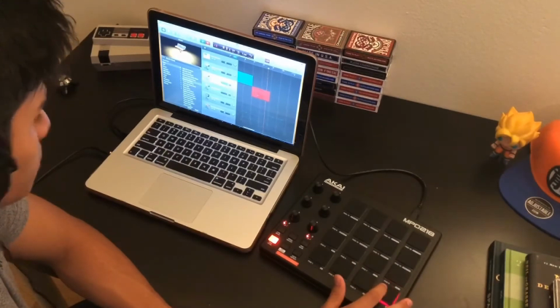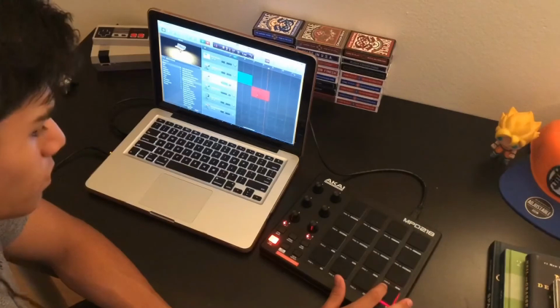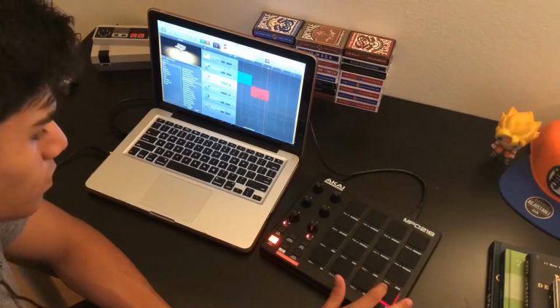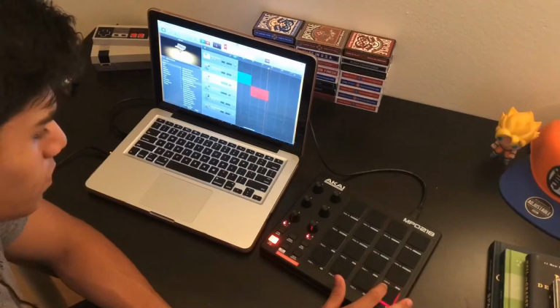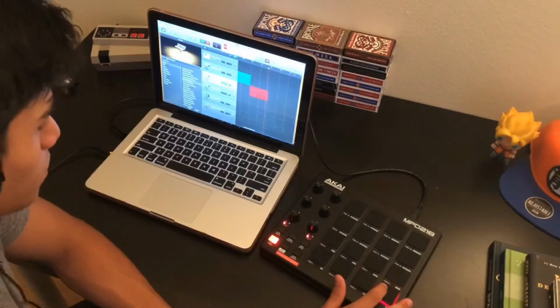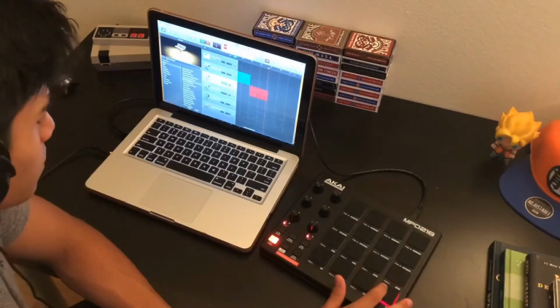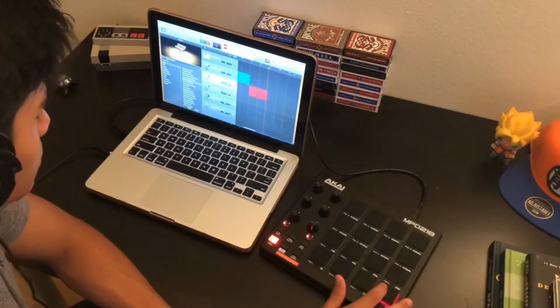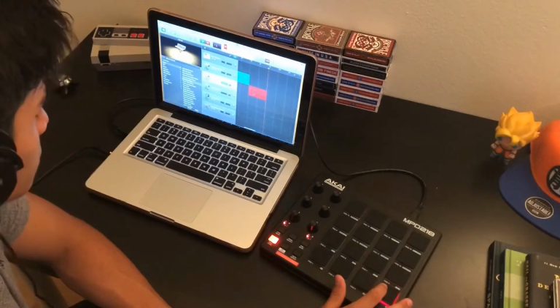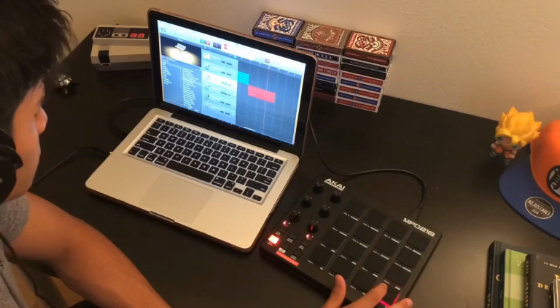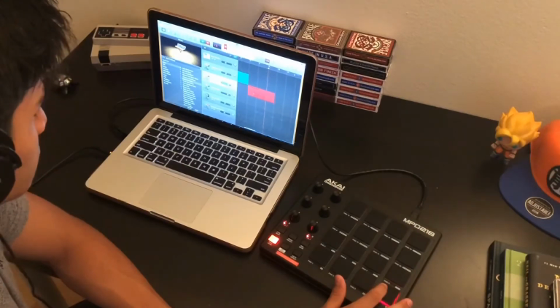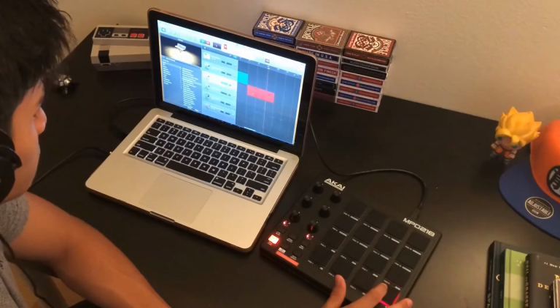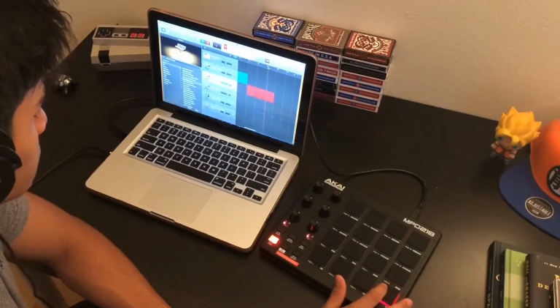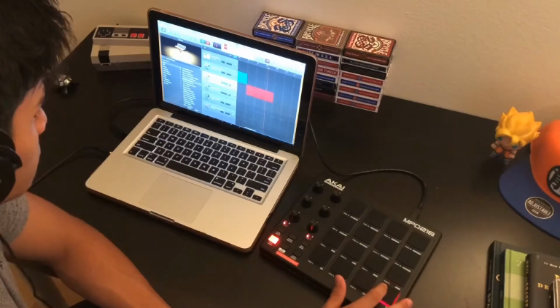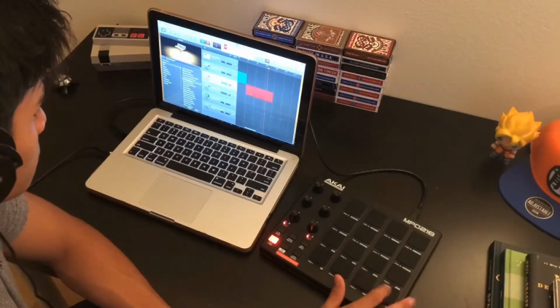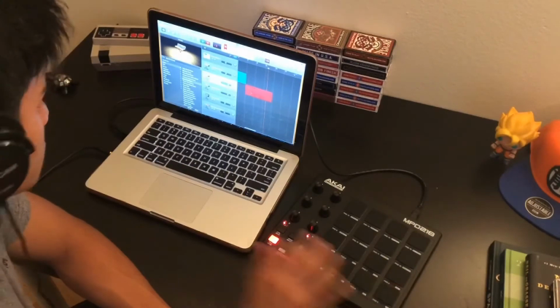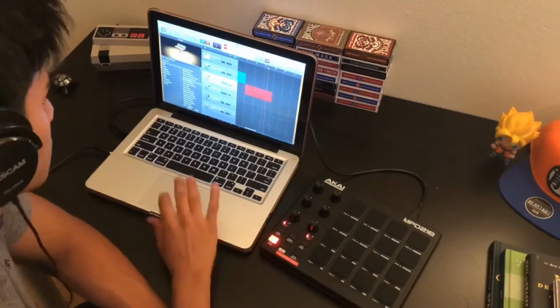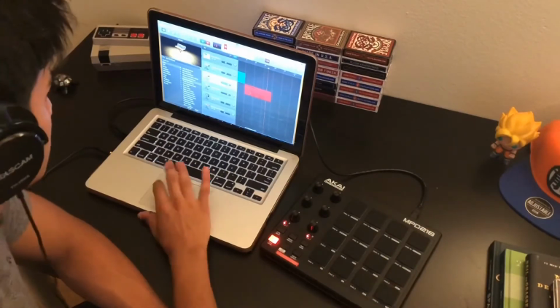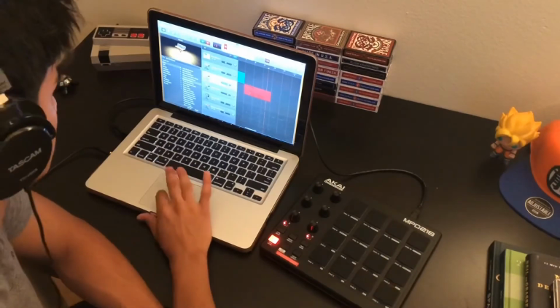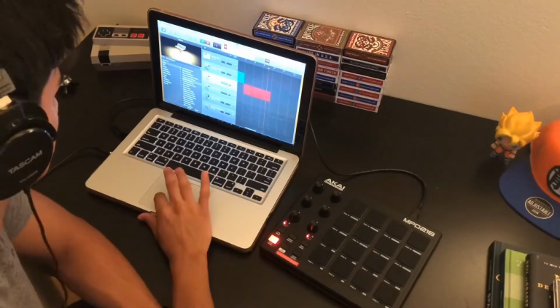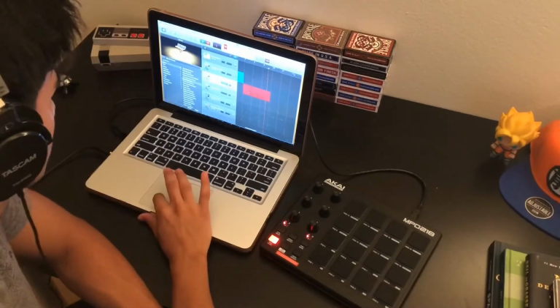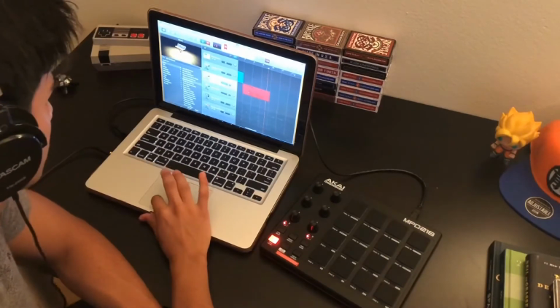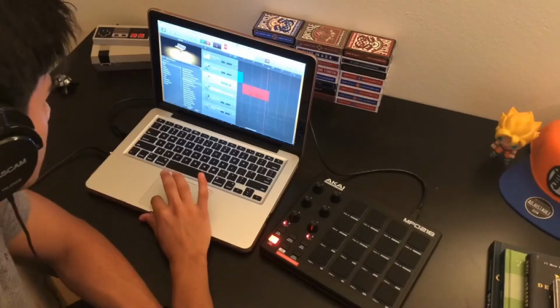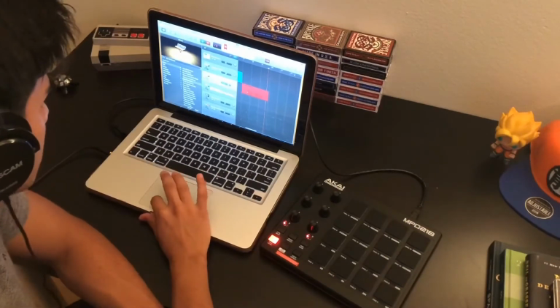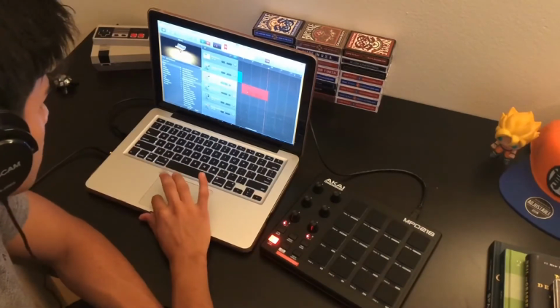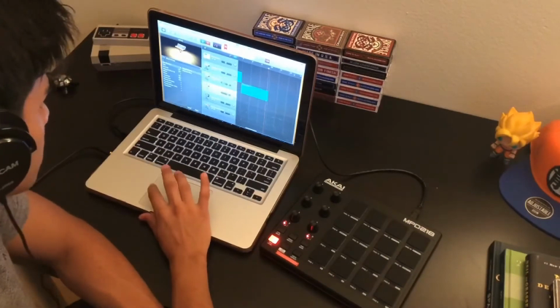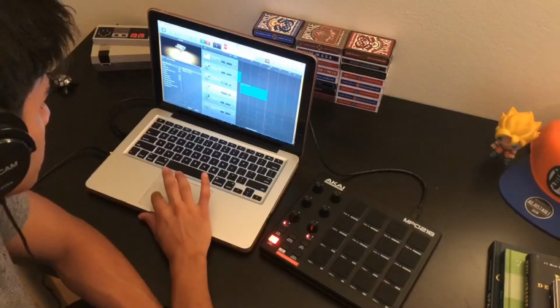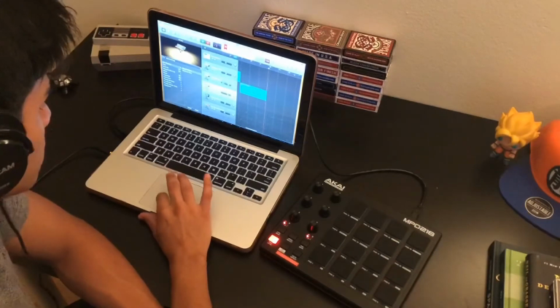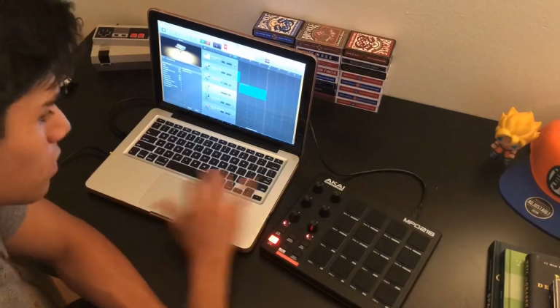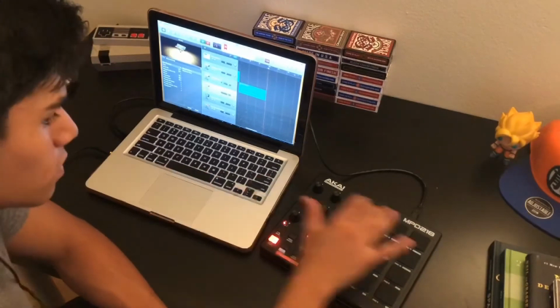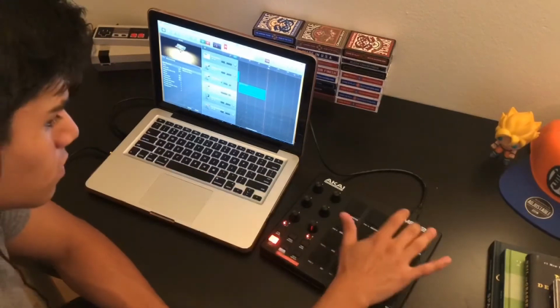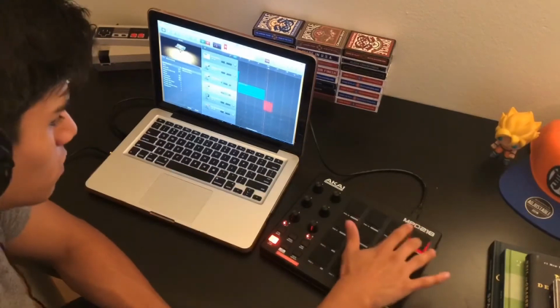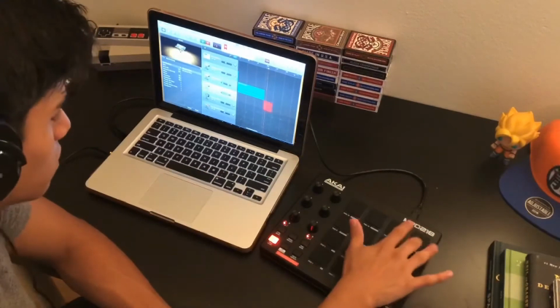This is the Deep Sub Bass. It's kind of just to fill everything up.